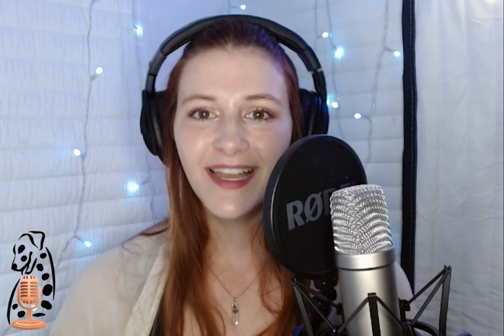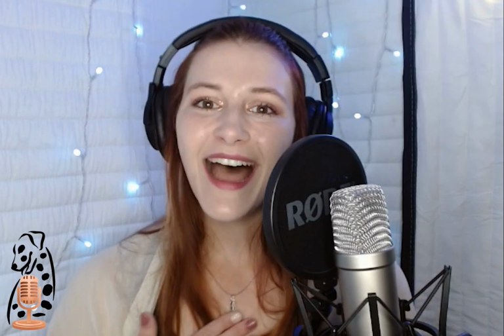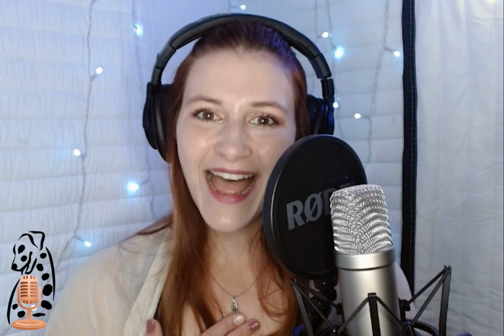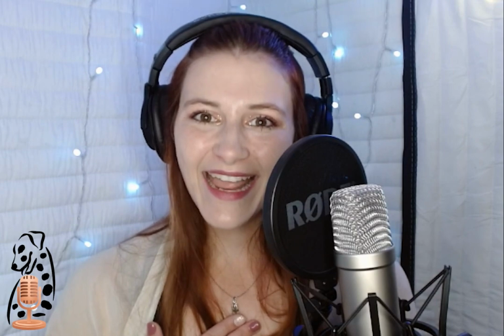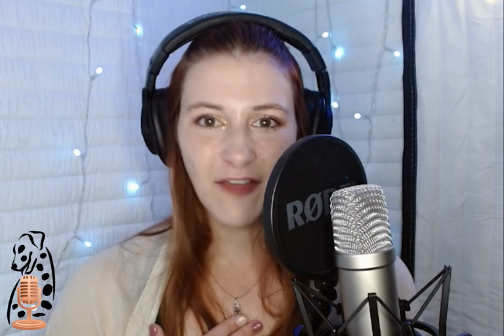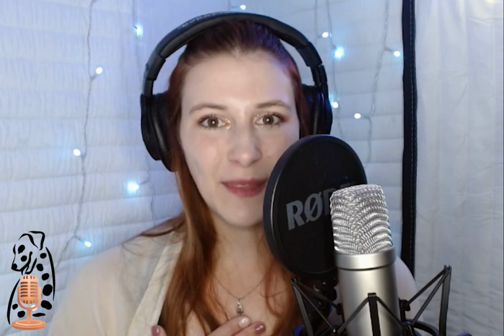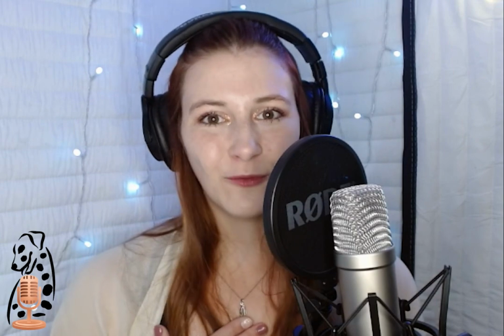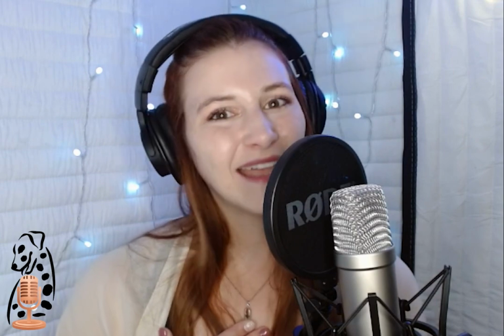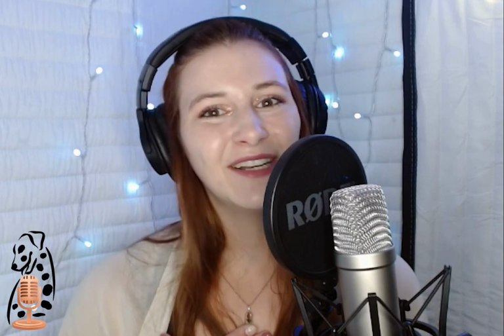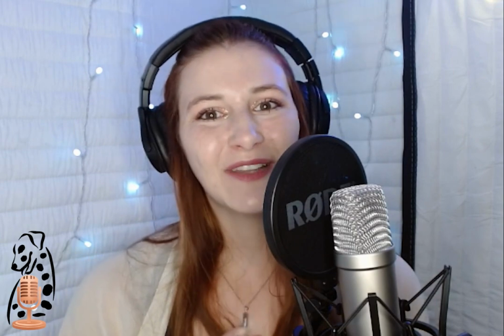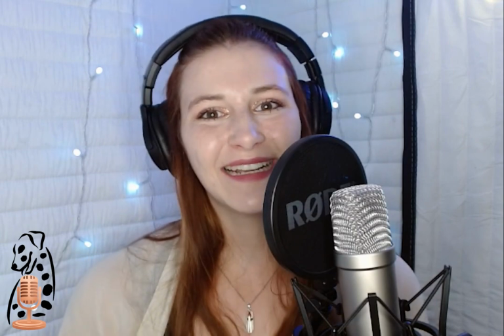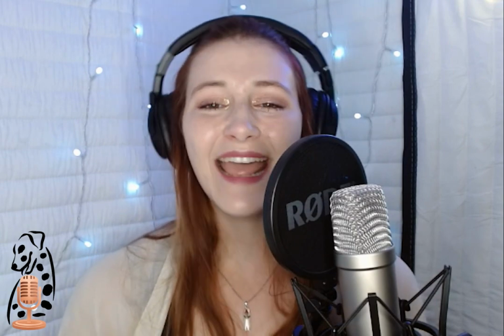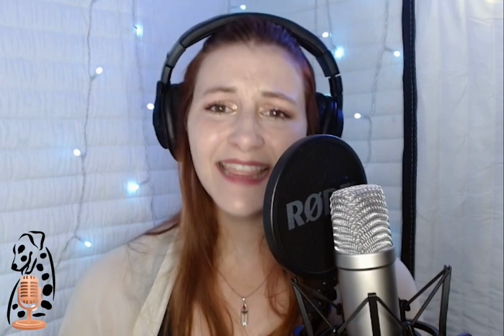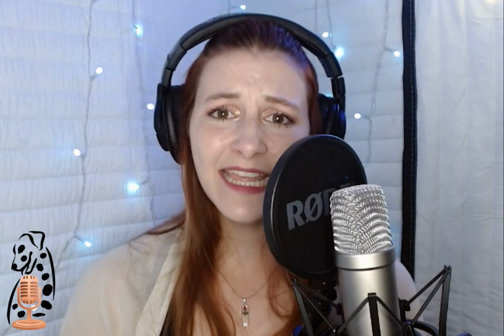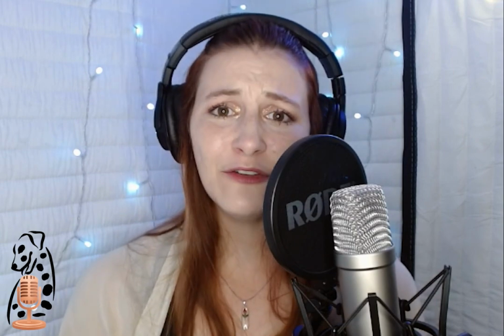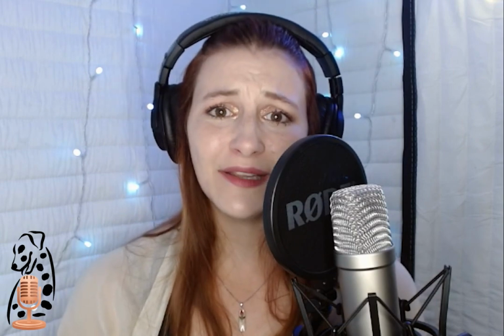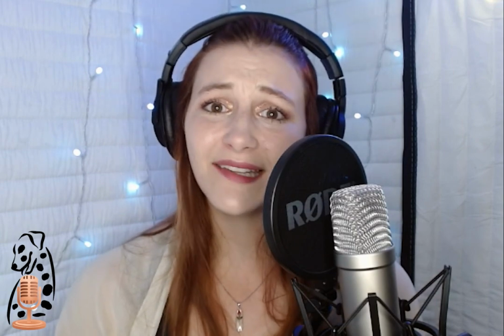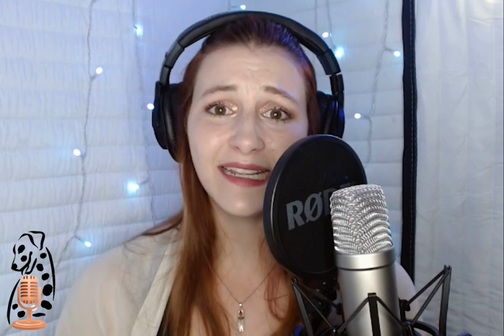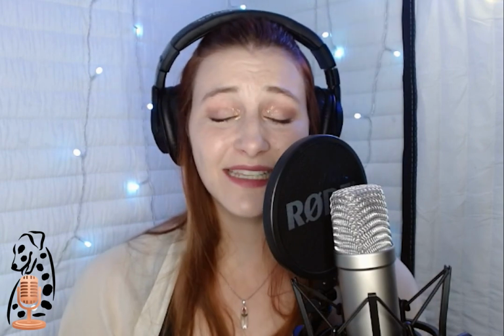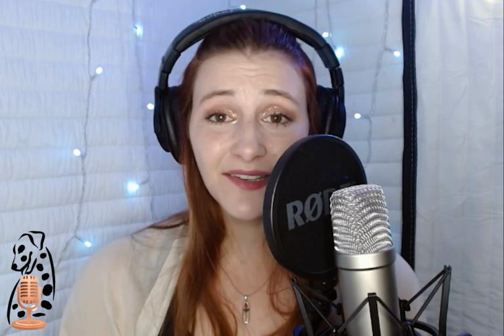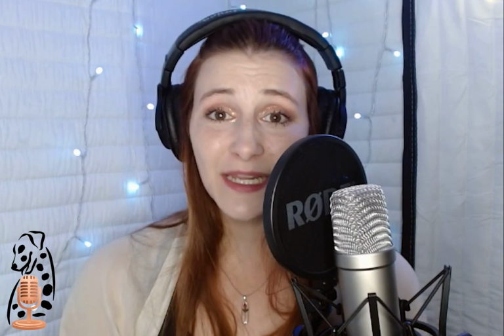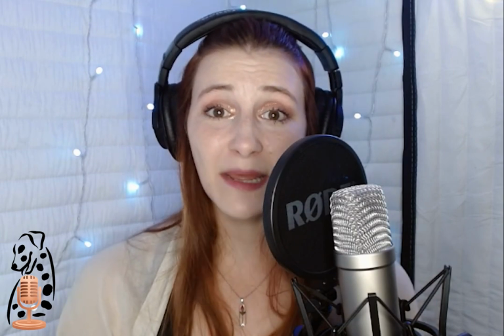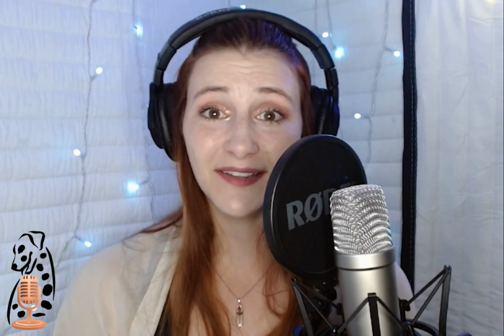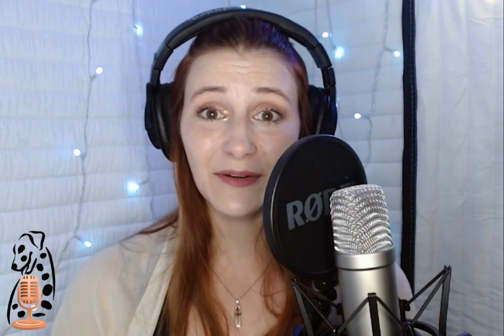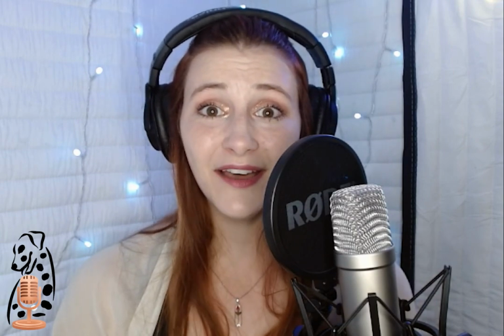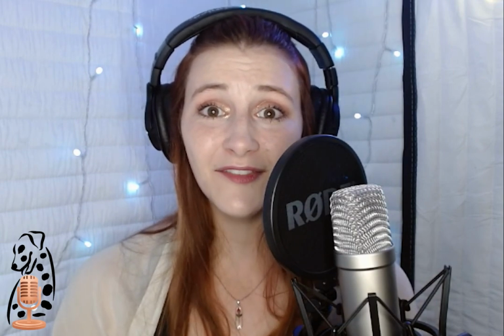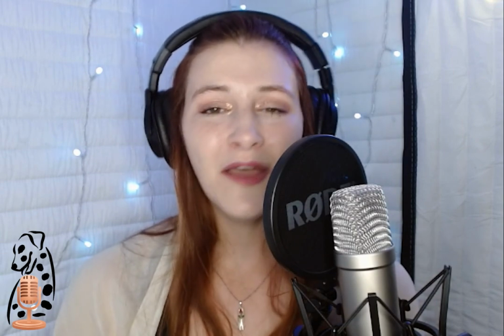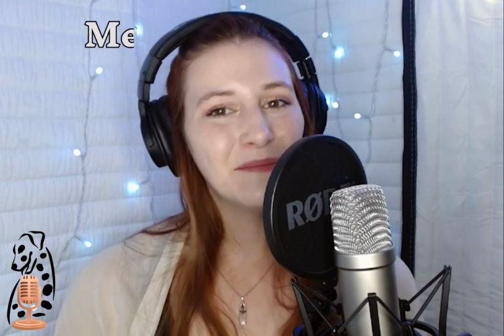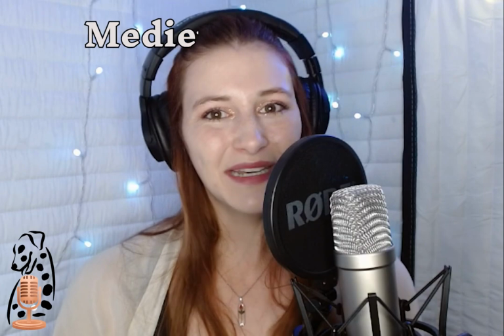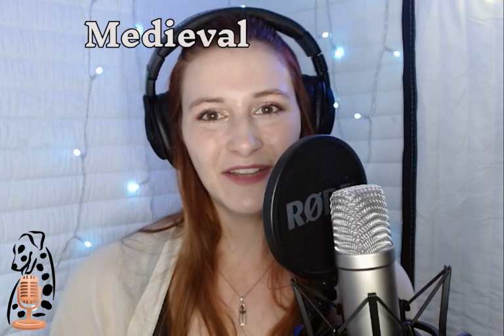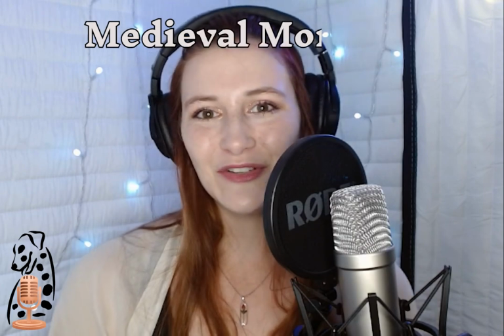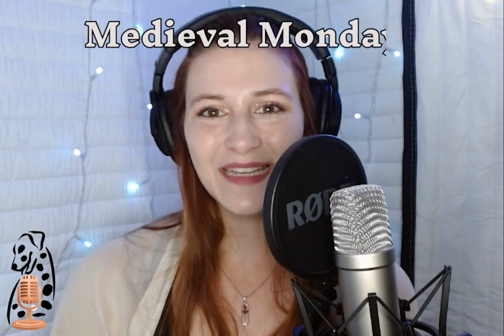I have been Riley Nolan, and thank you for listening to this week's episode of Medieval Mondays.